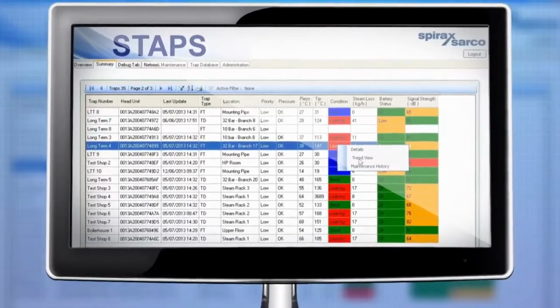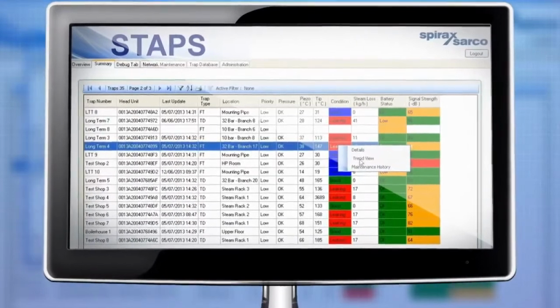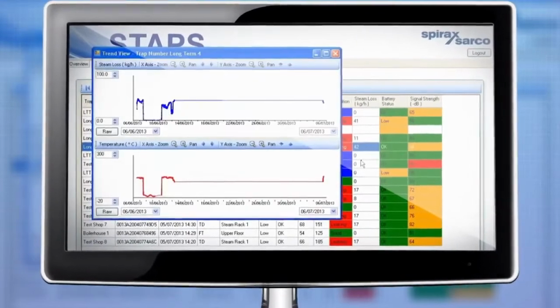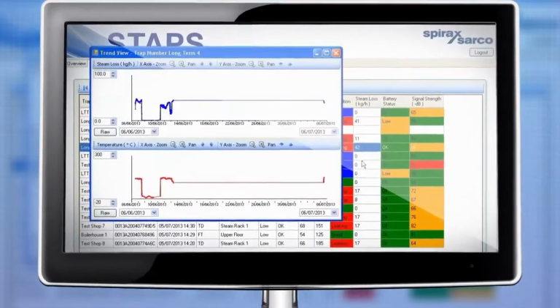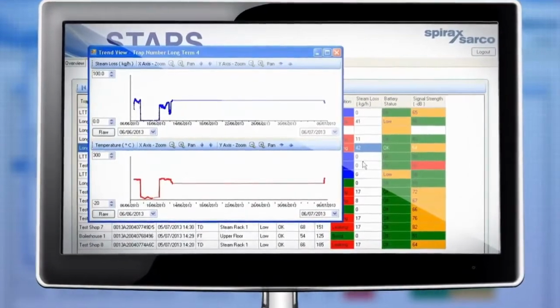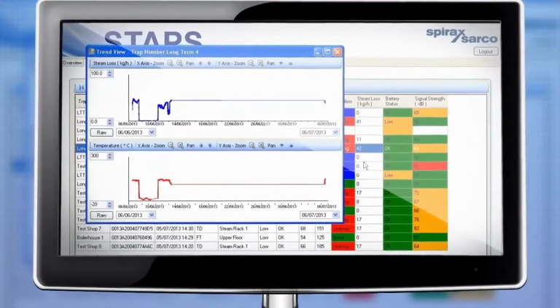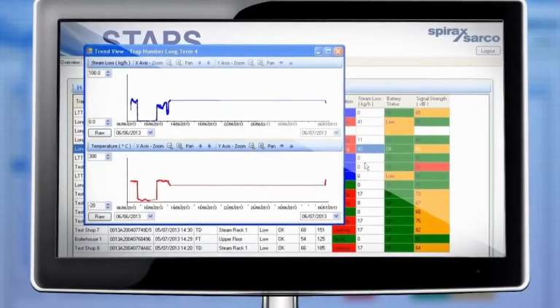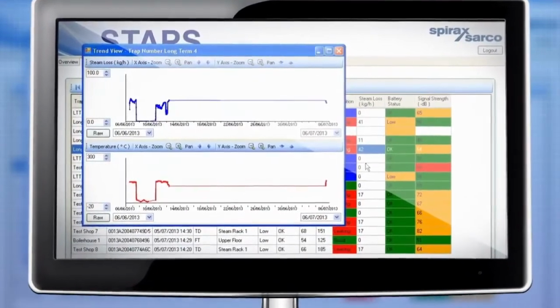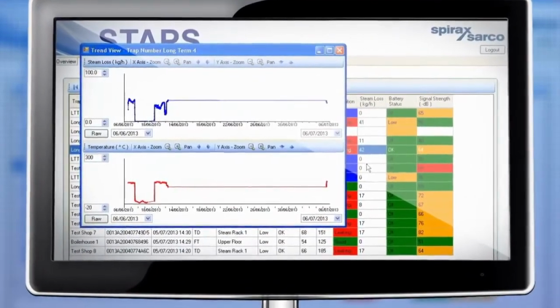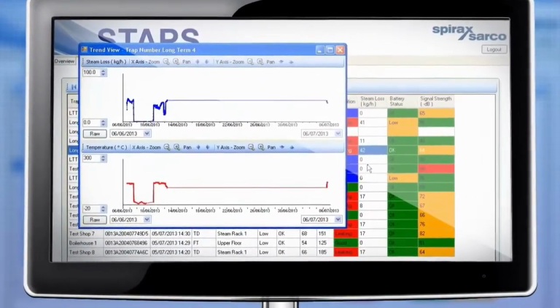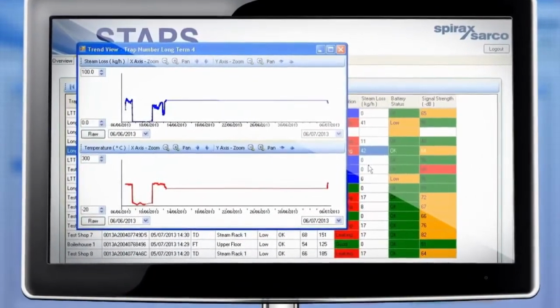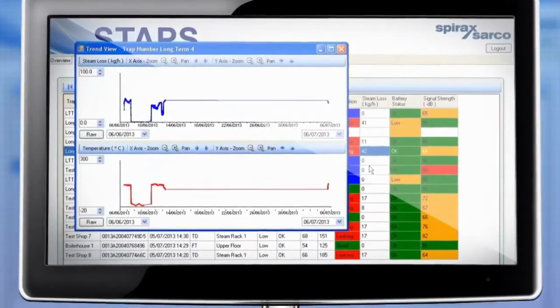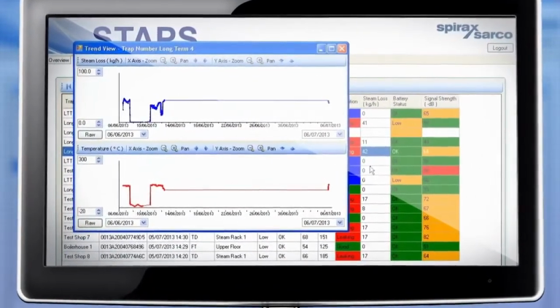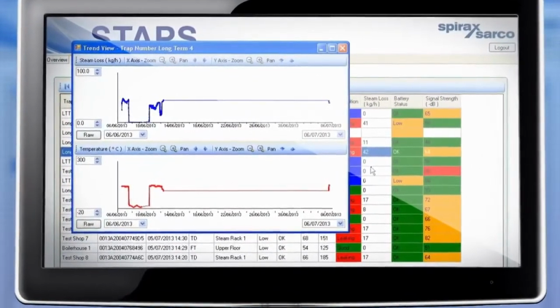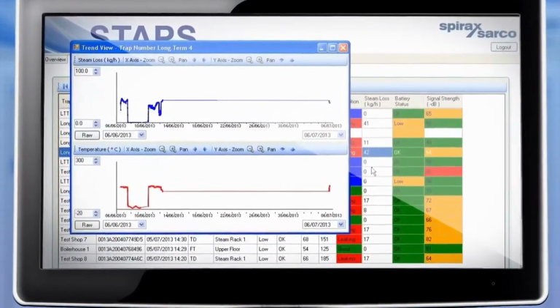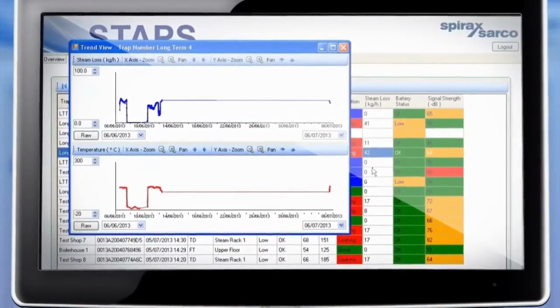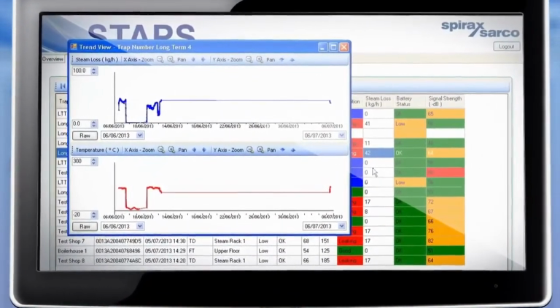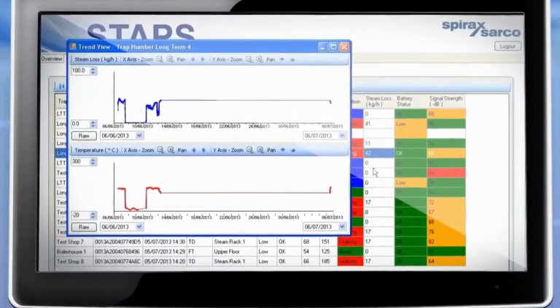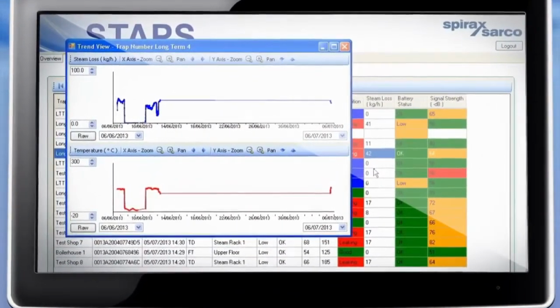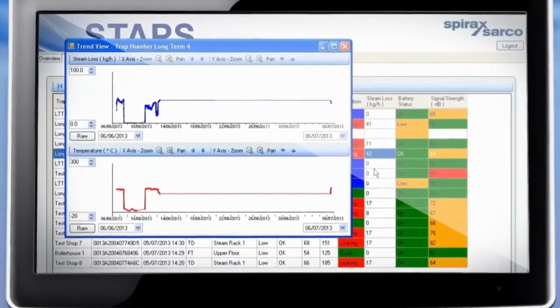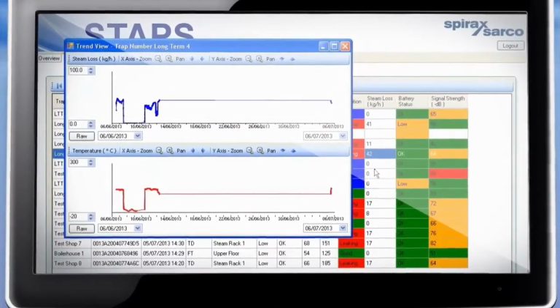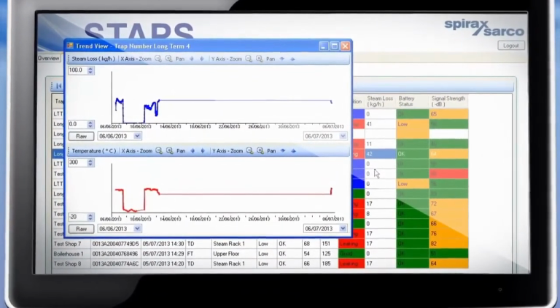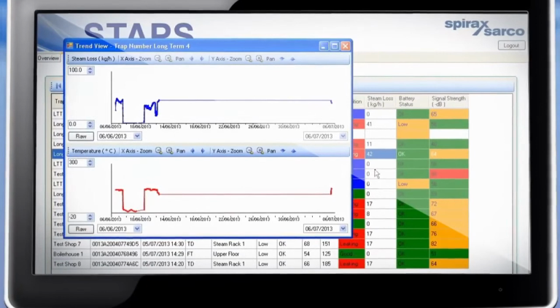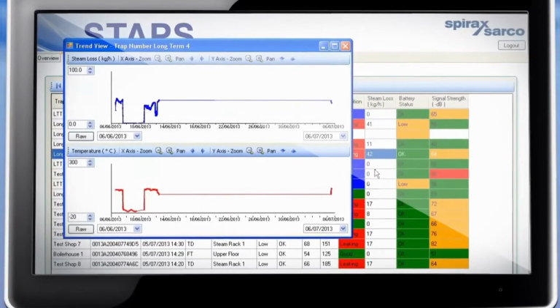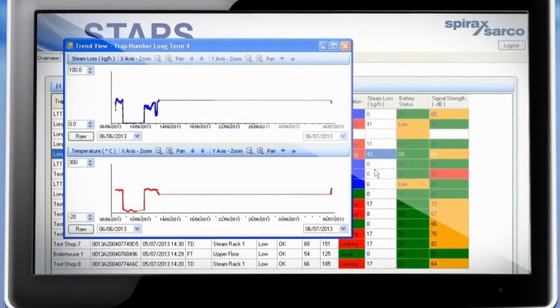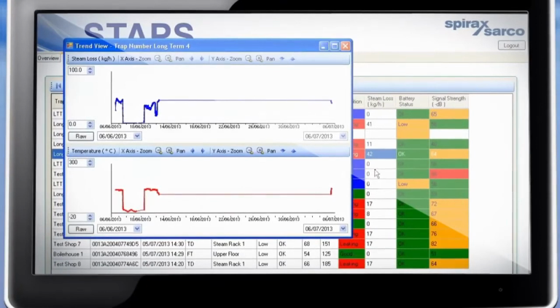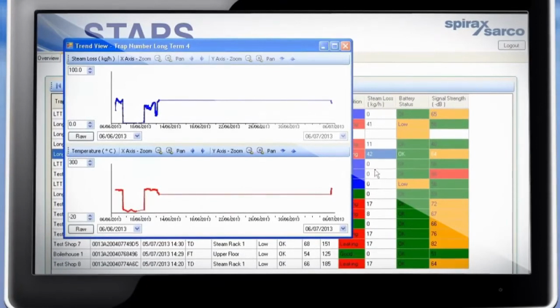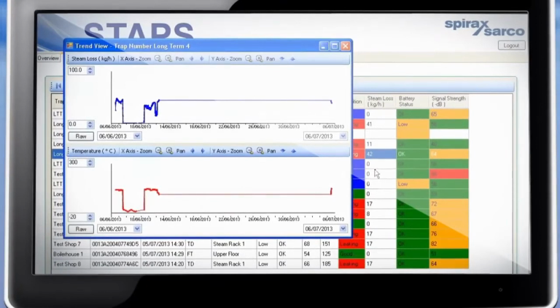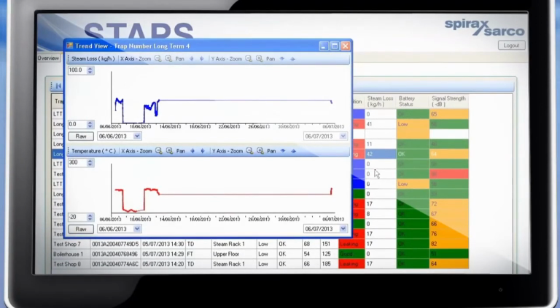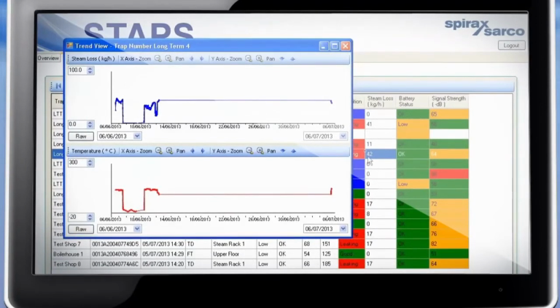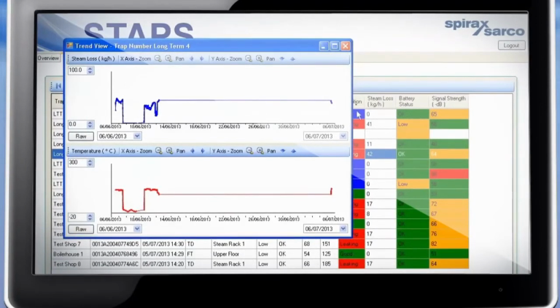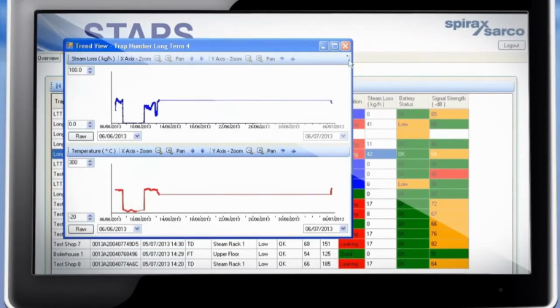Trending data provides the information you need to make improvements to your process long-term and ensure energy targets are being met.